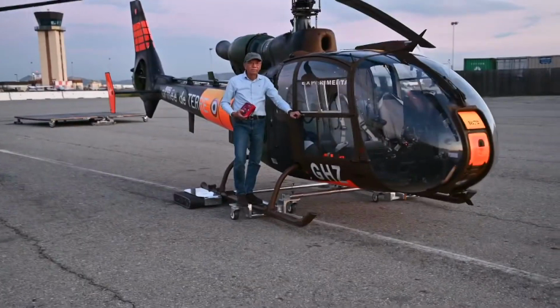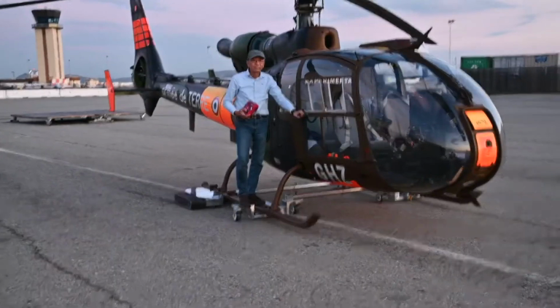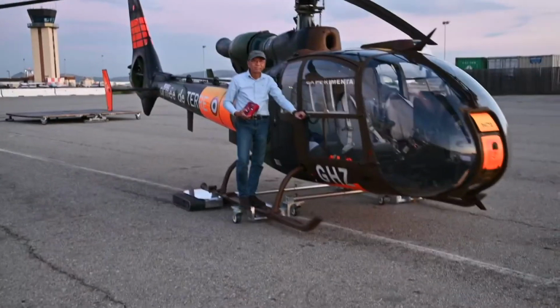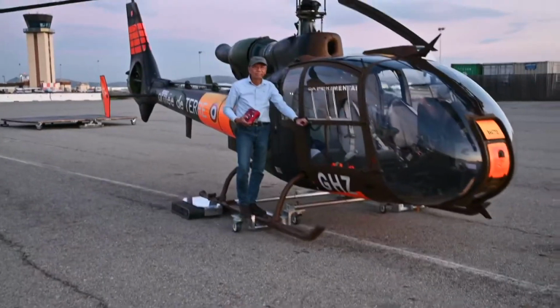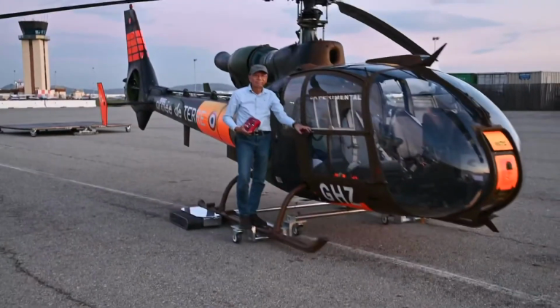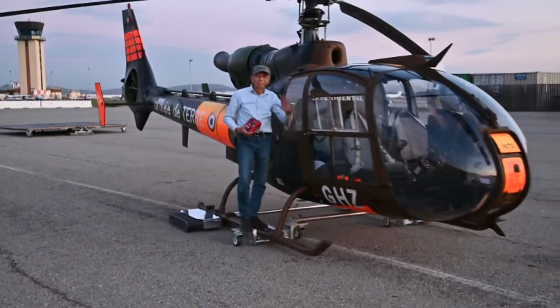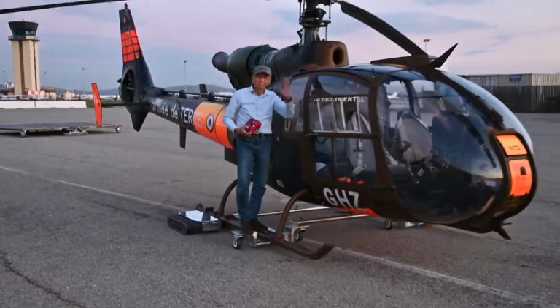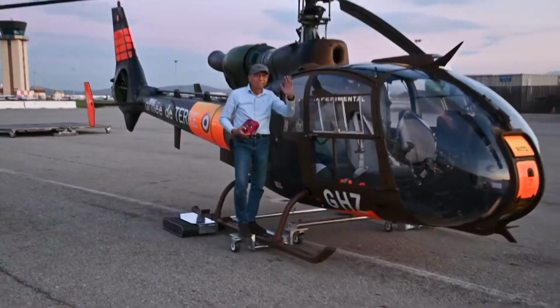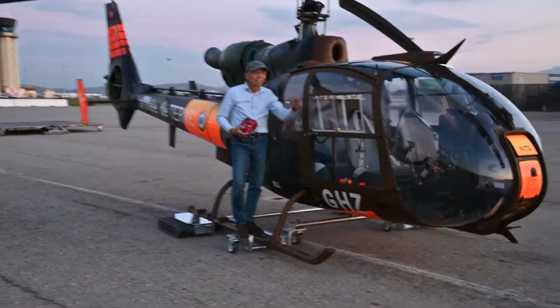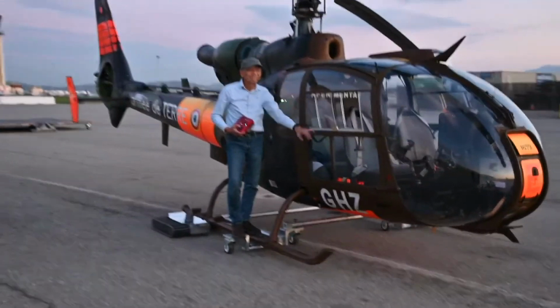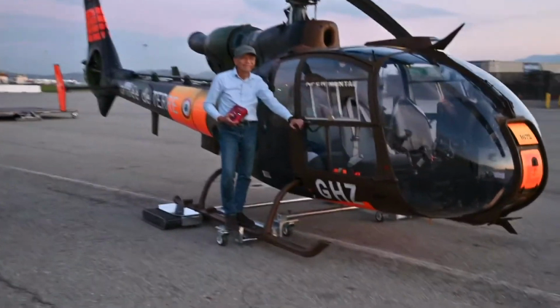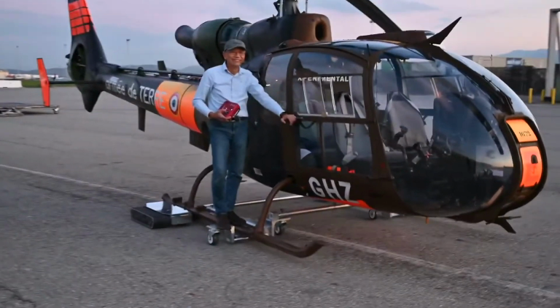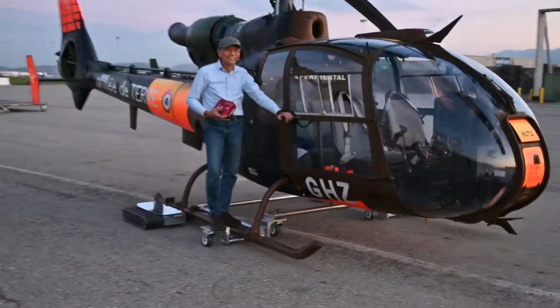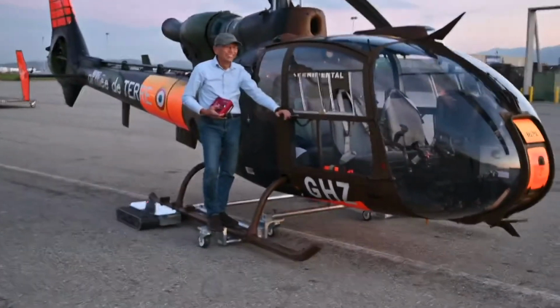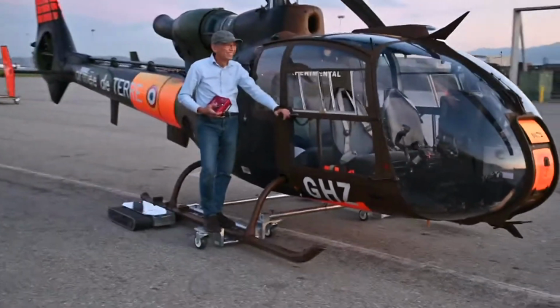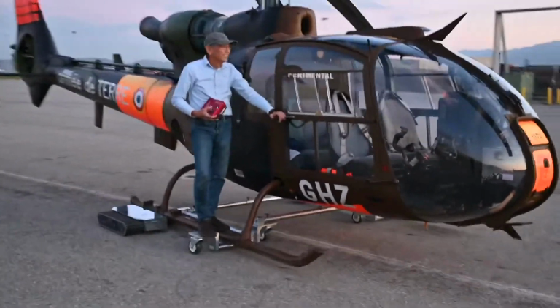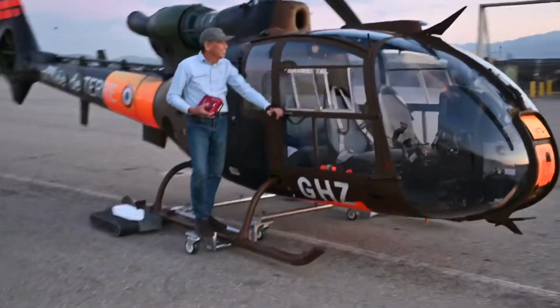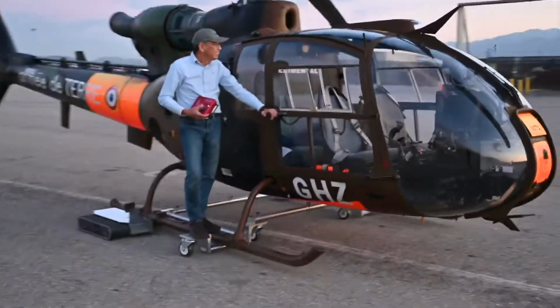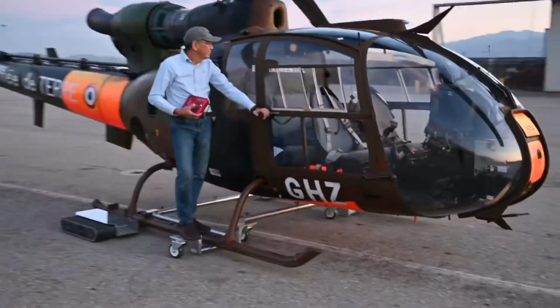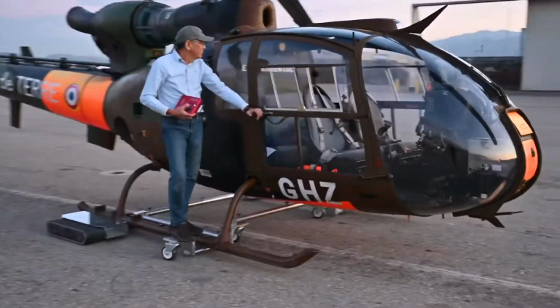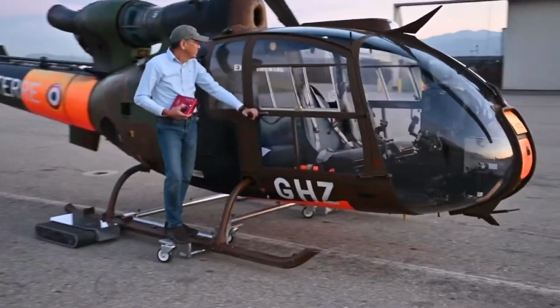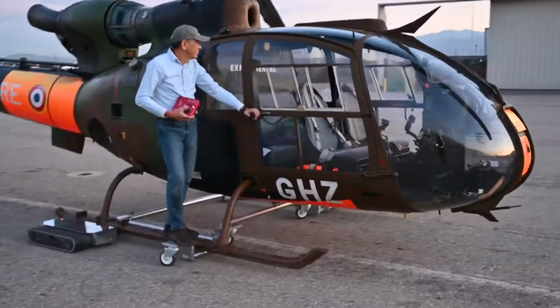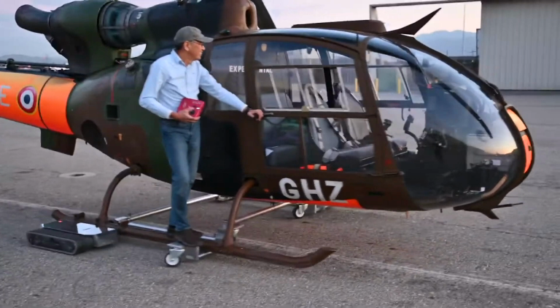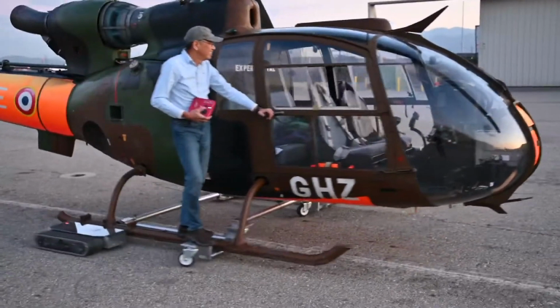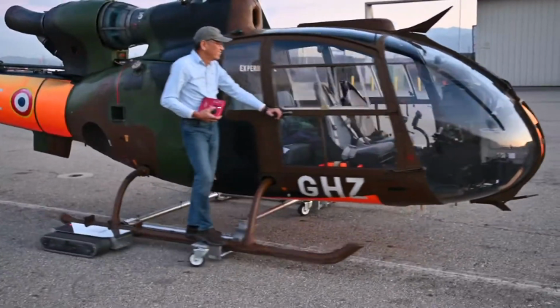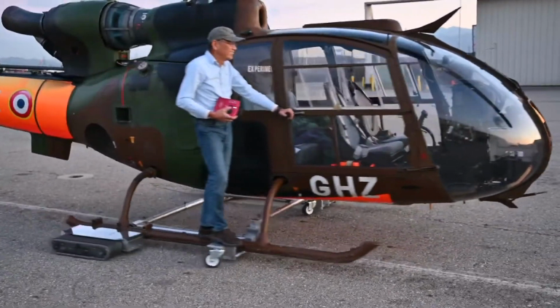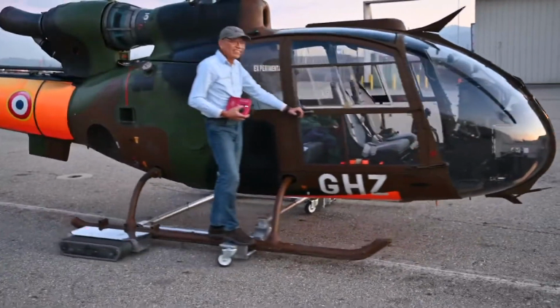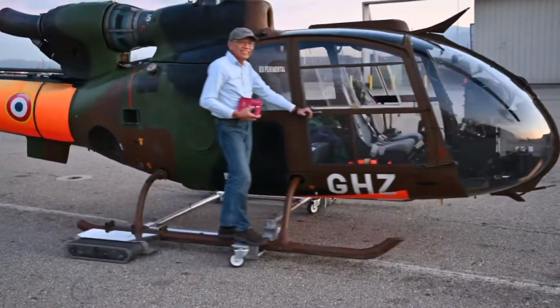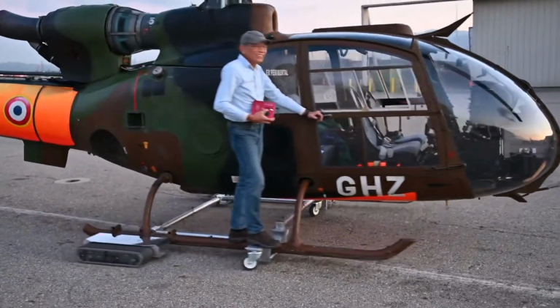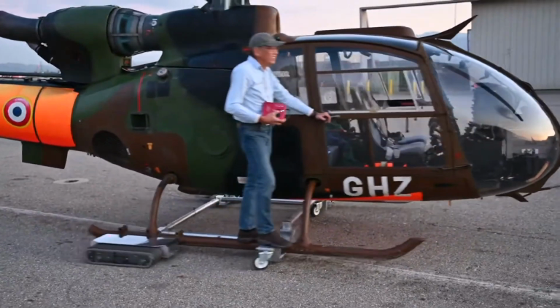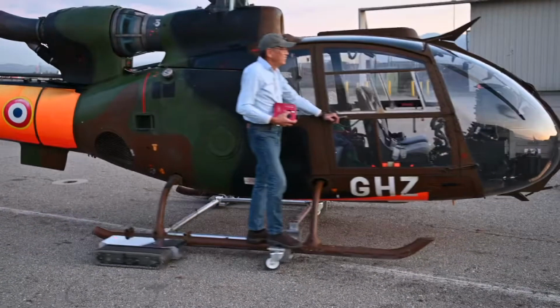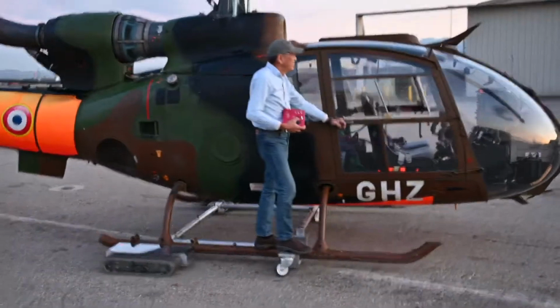Weighing 280 pounds, the tug can be fully disassembled without tools for easy transport.